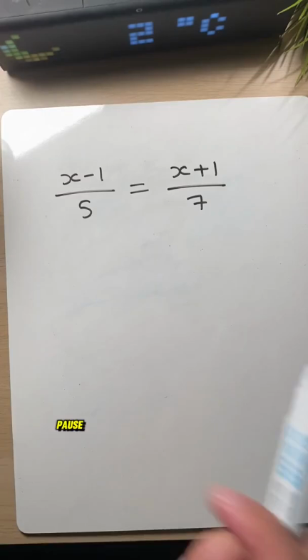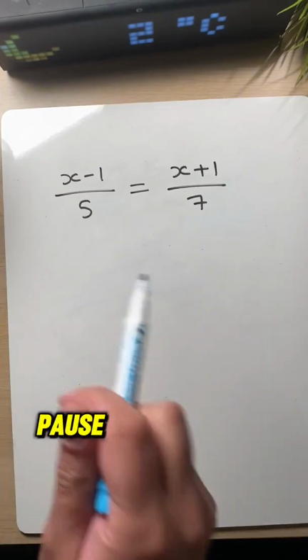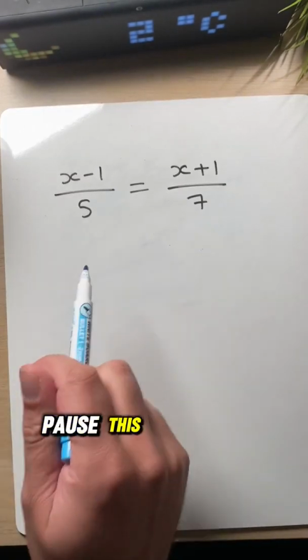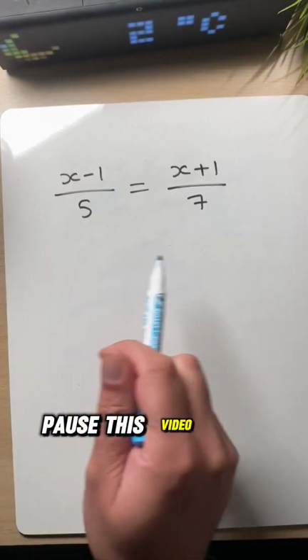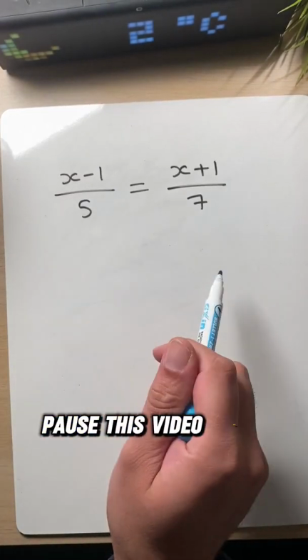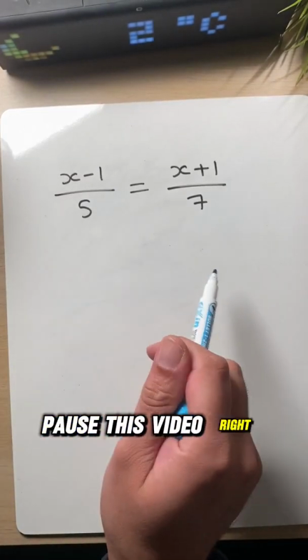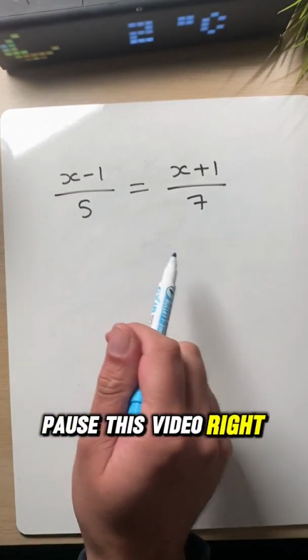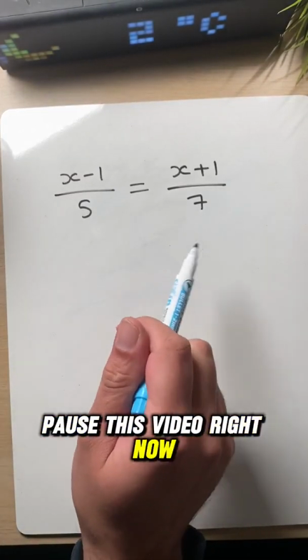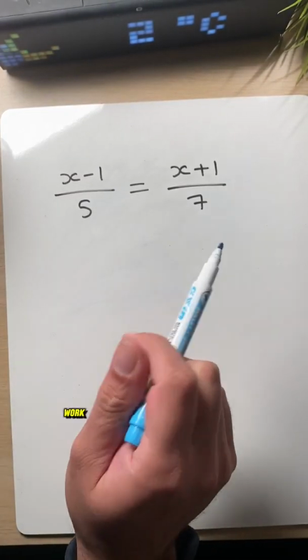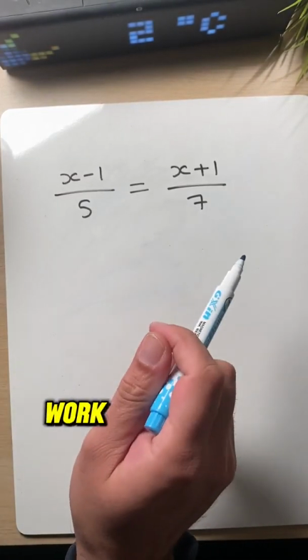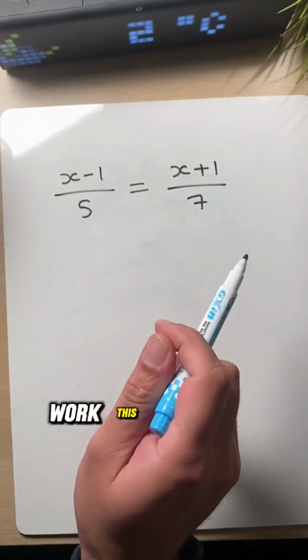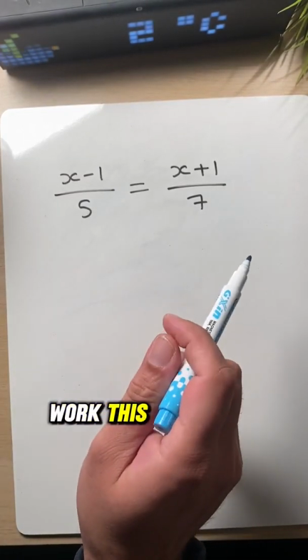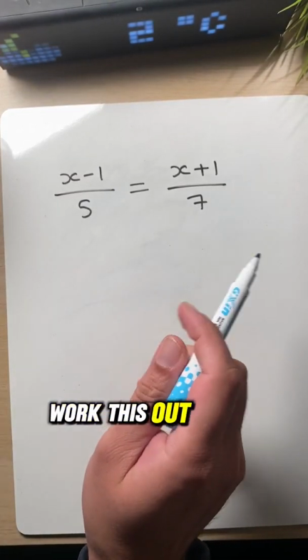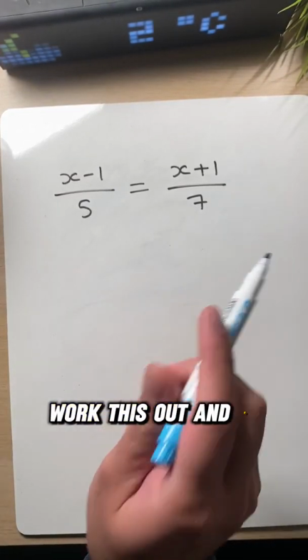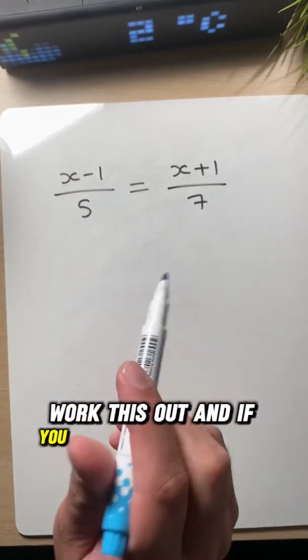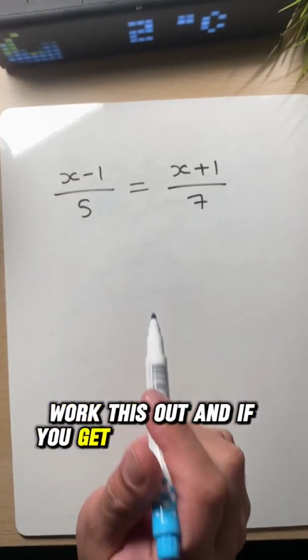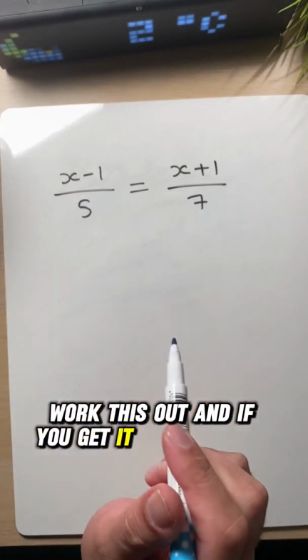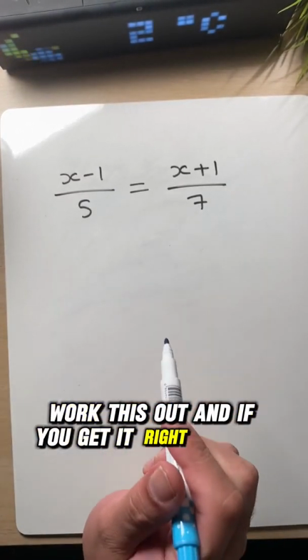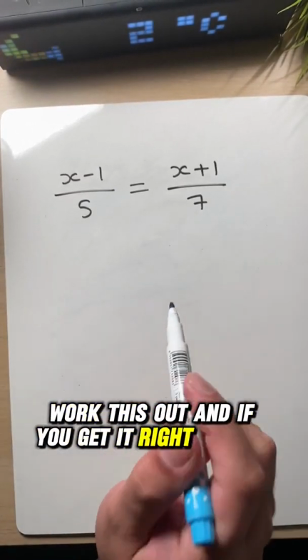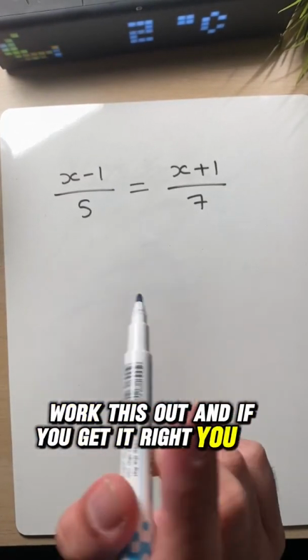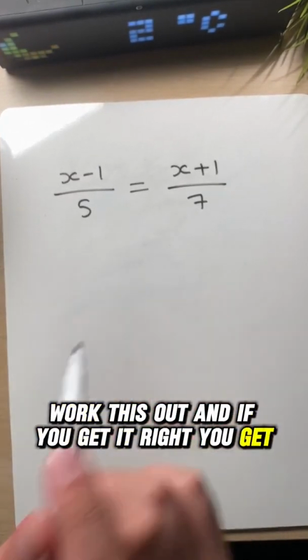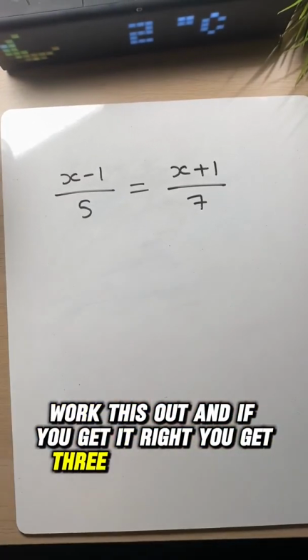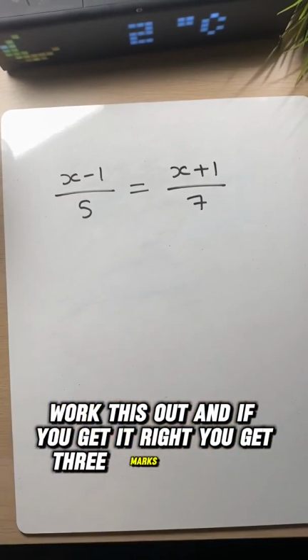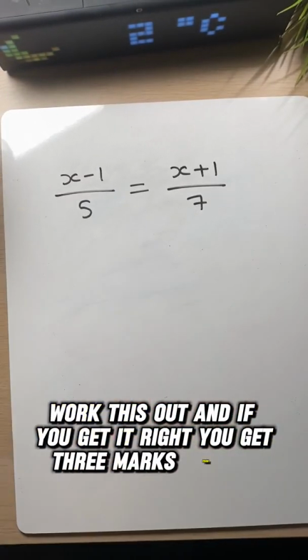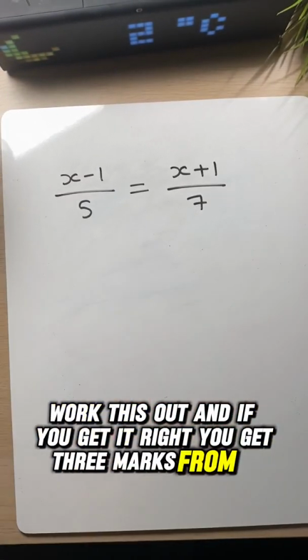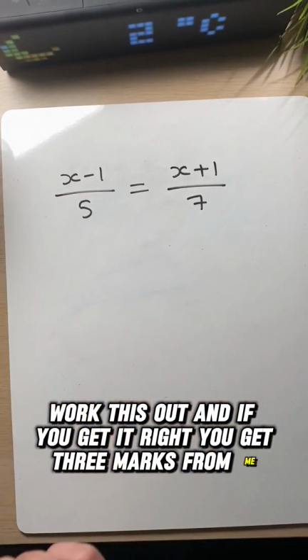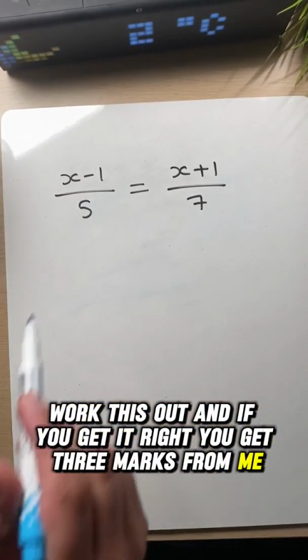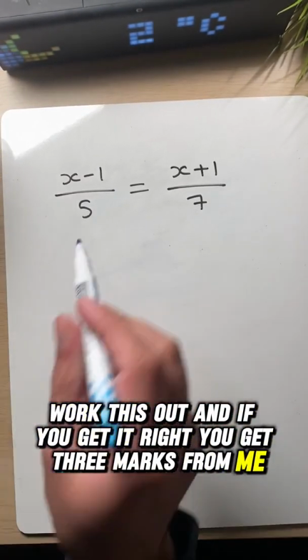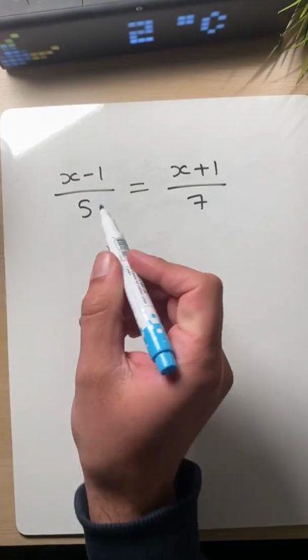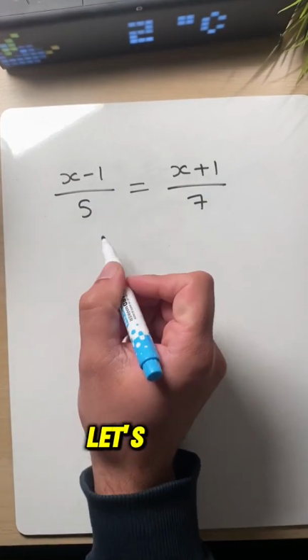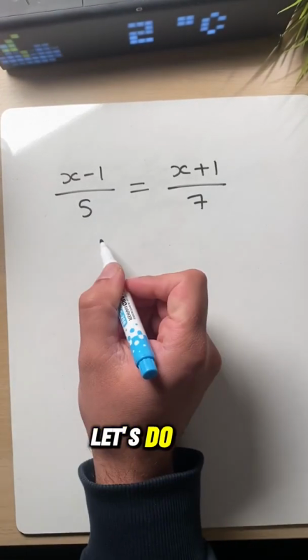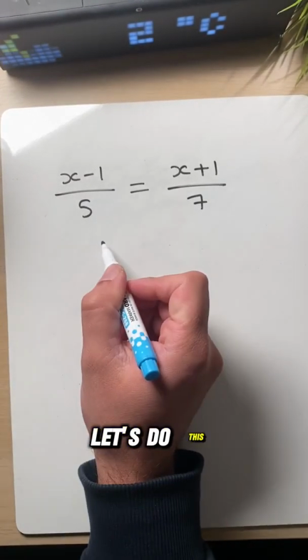Pause this video right now, work this out, and if you get it right, you get three marks from me. Let's do this.